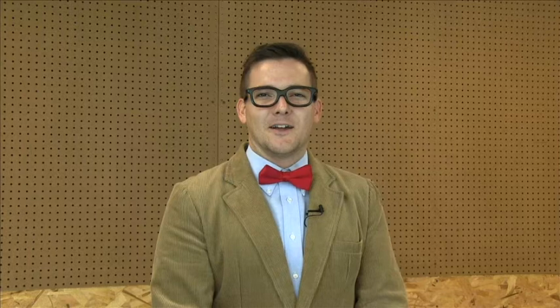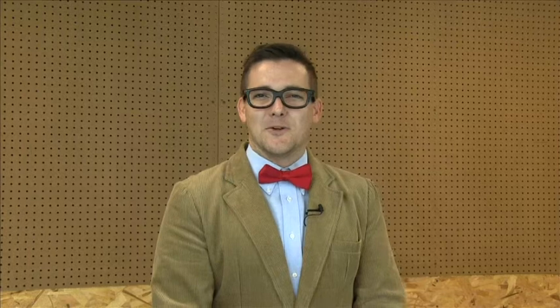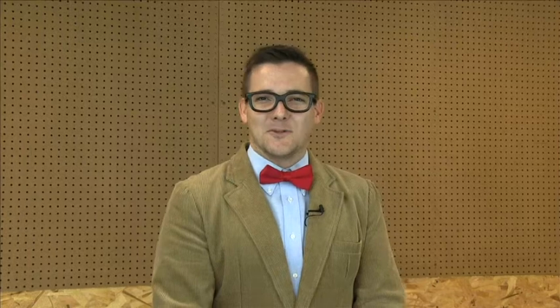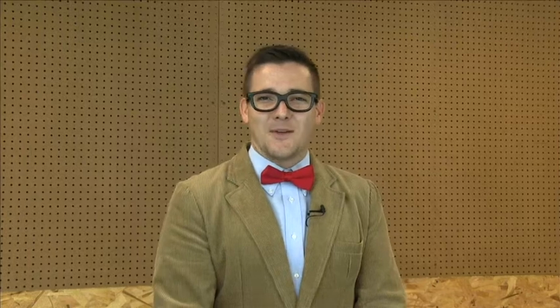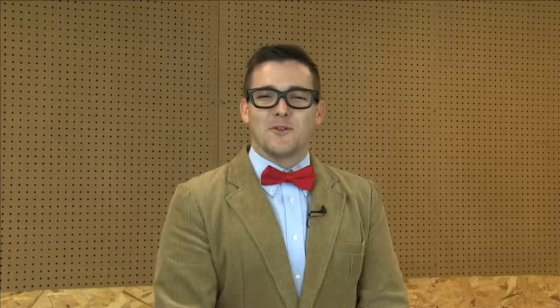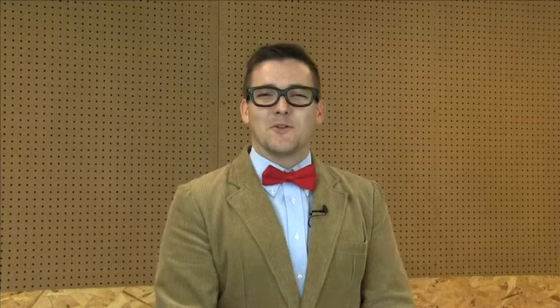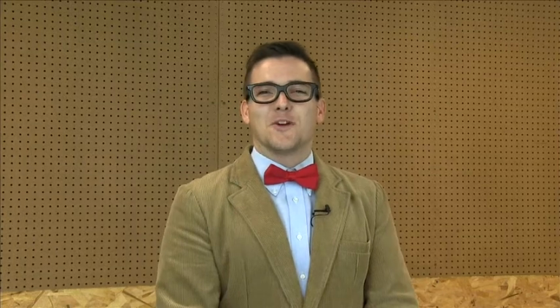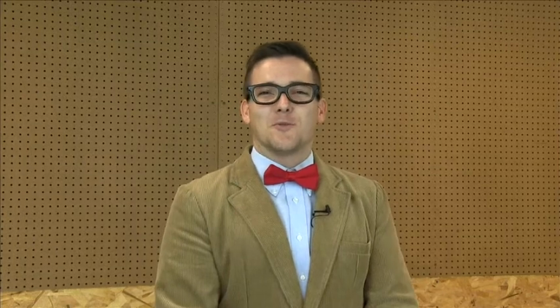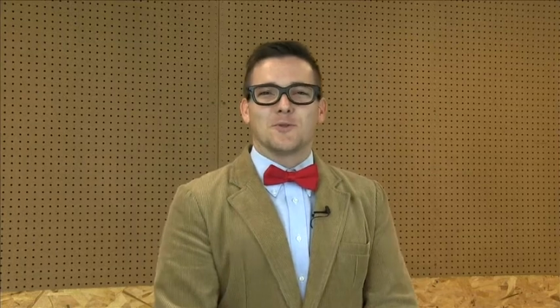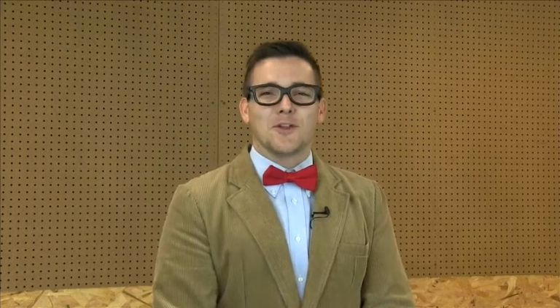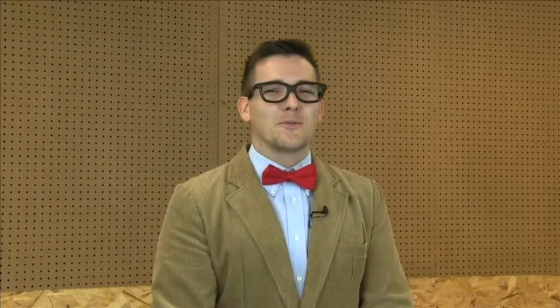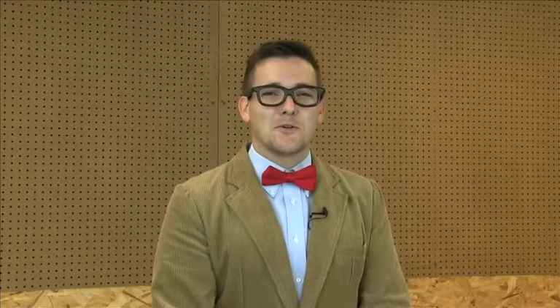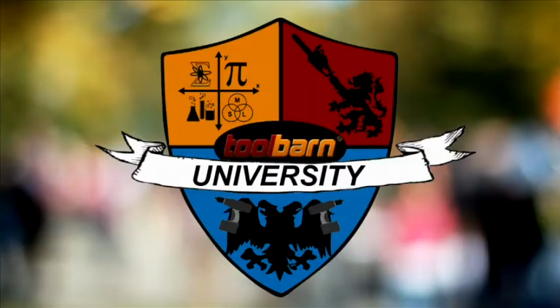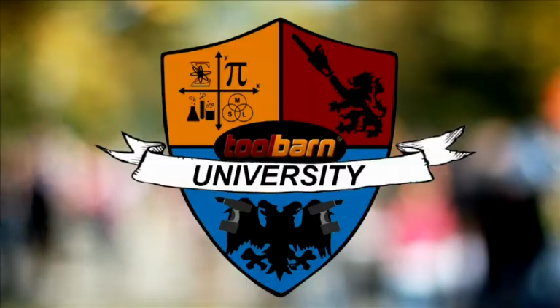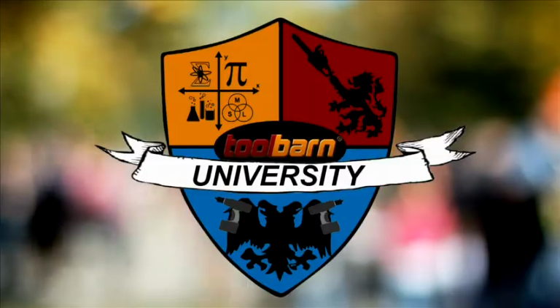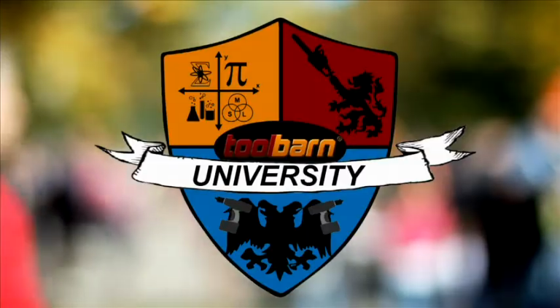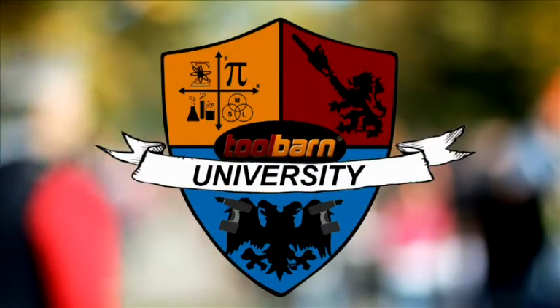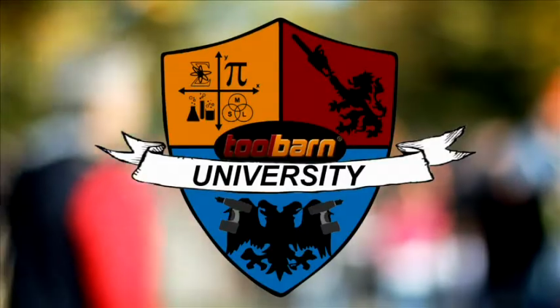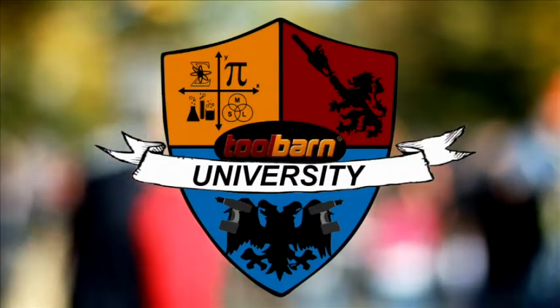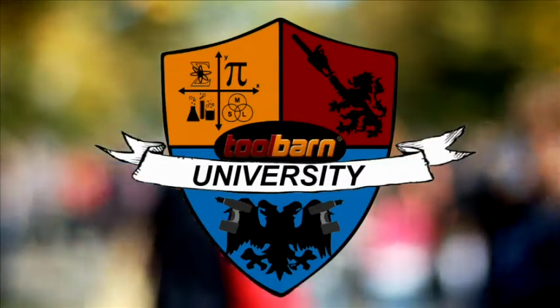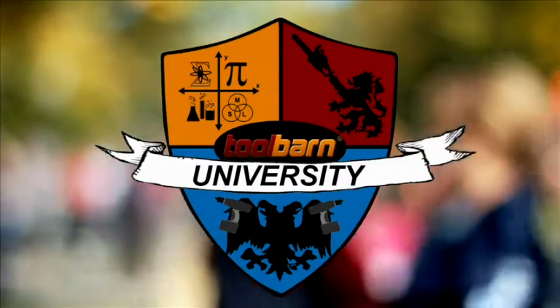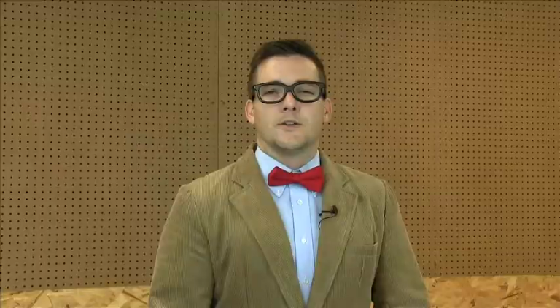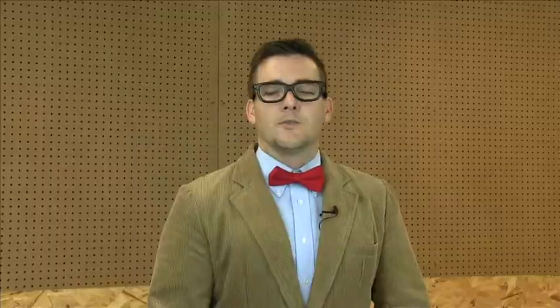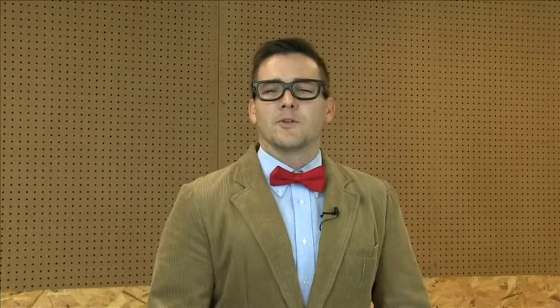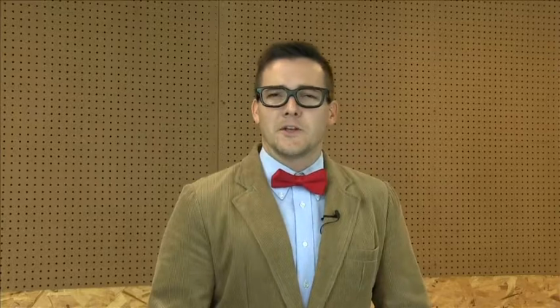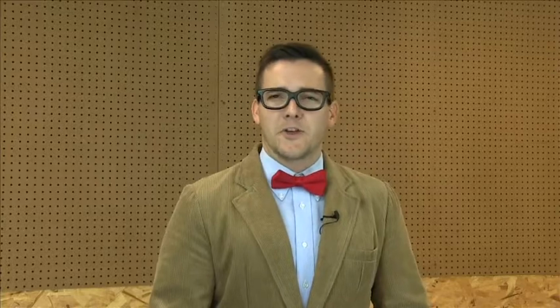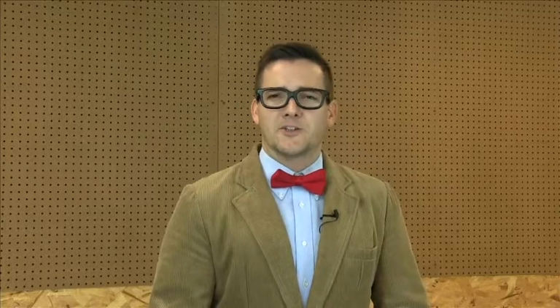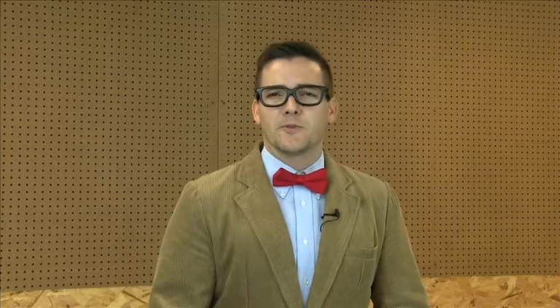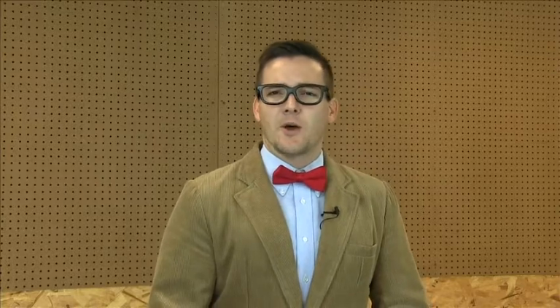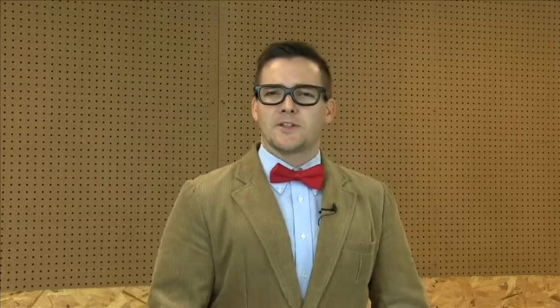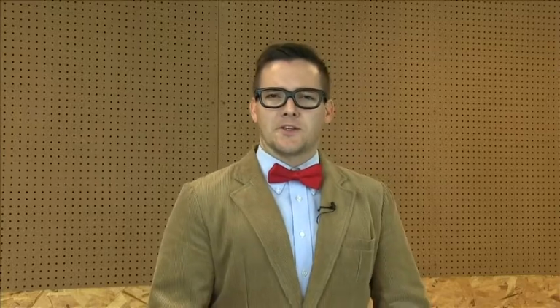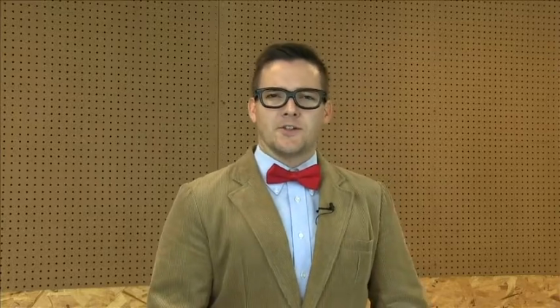Hello, I'm Professor Nohutal and welcome to another episode of Tool Barn University. Today we're going to take a look at gyroscopic technology.